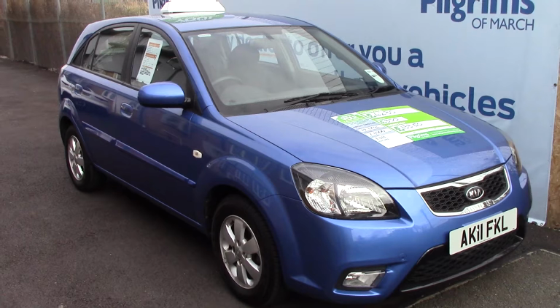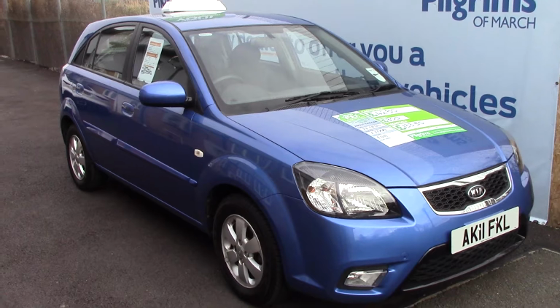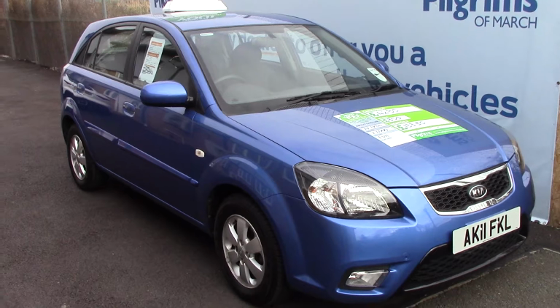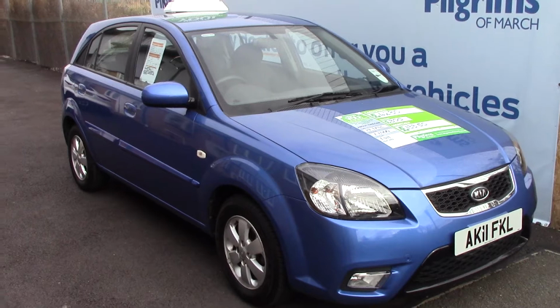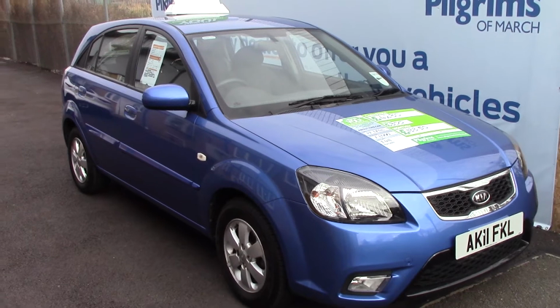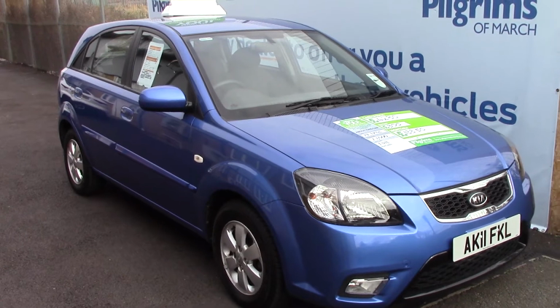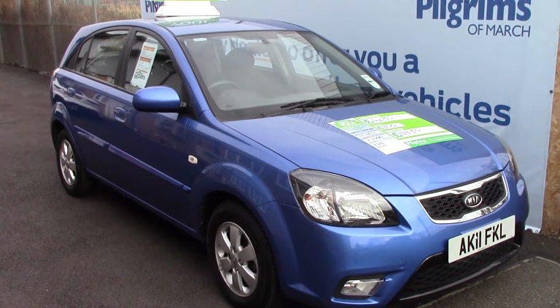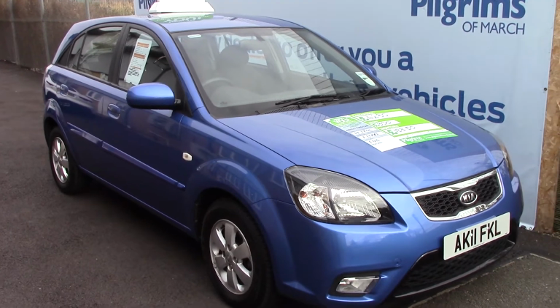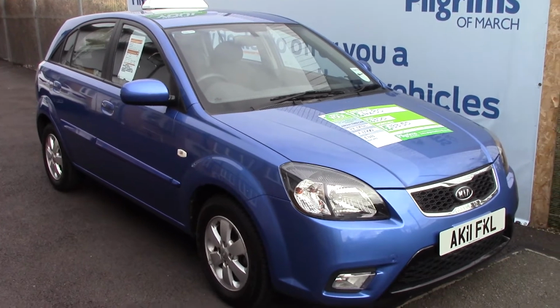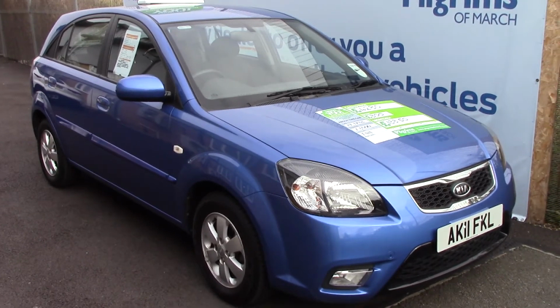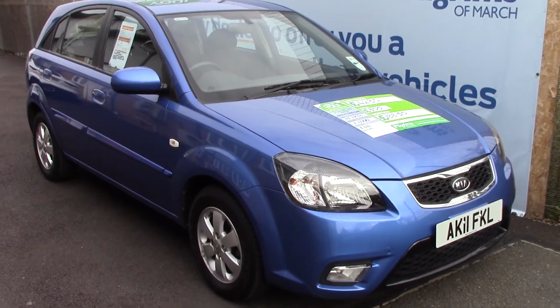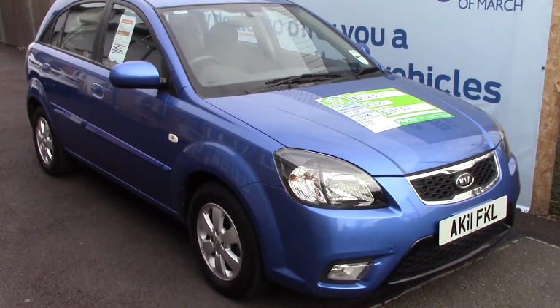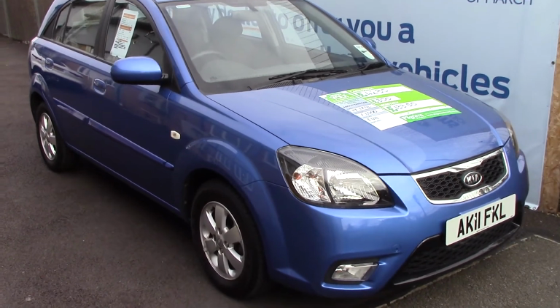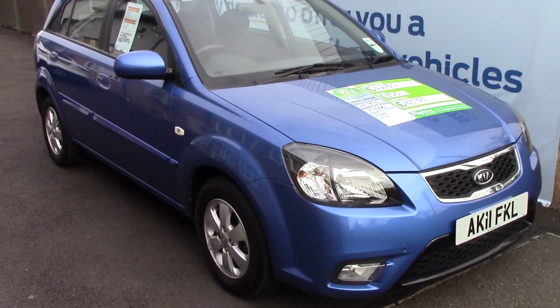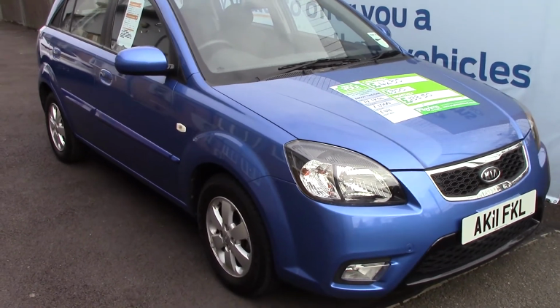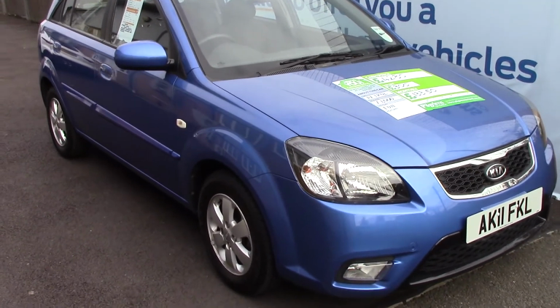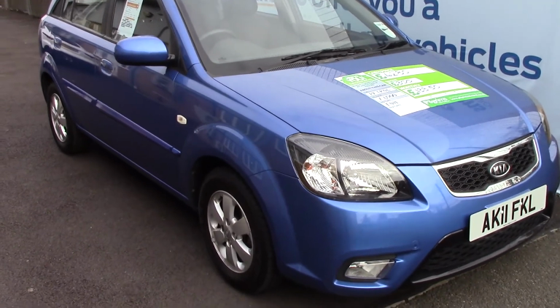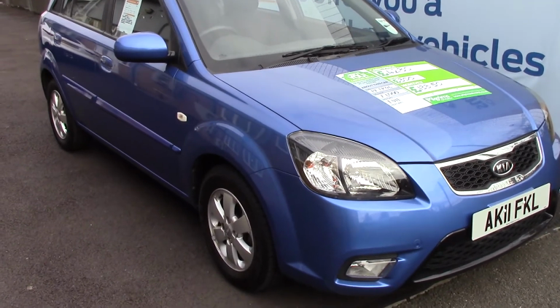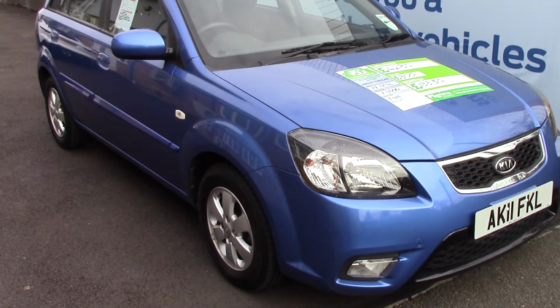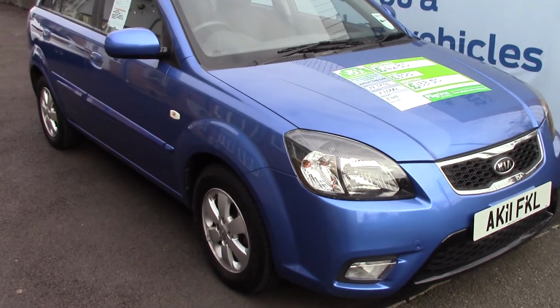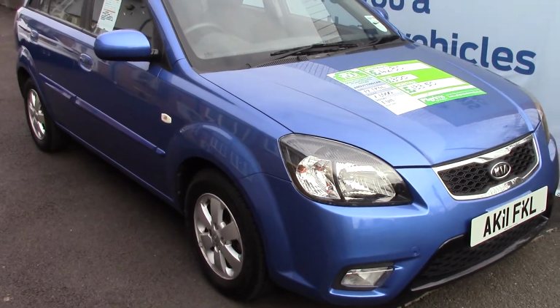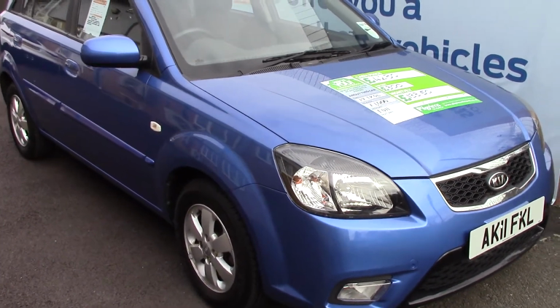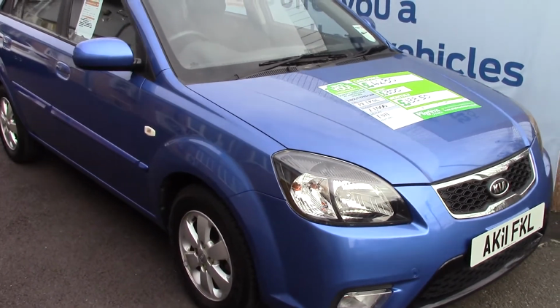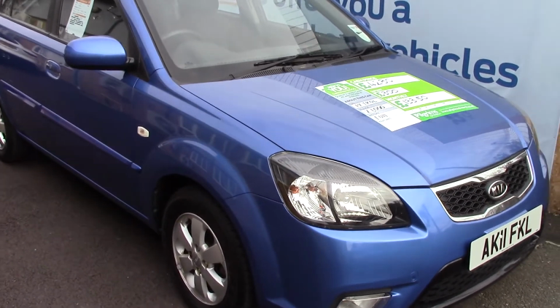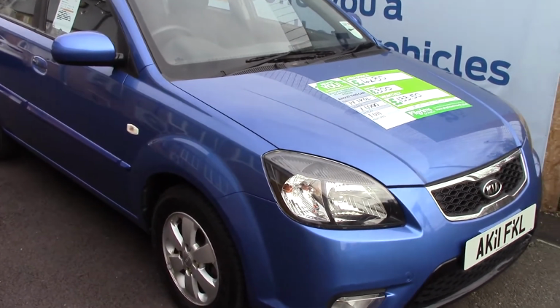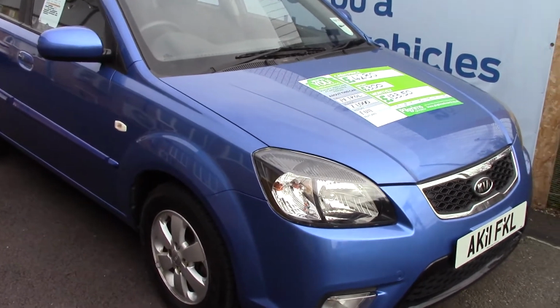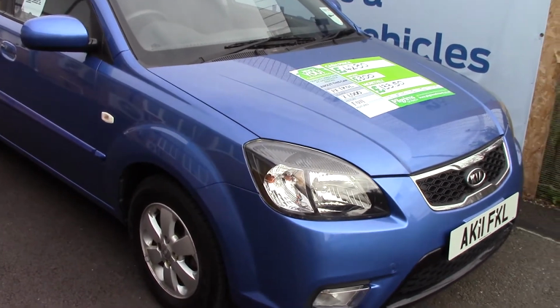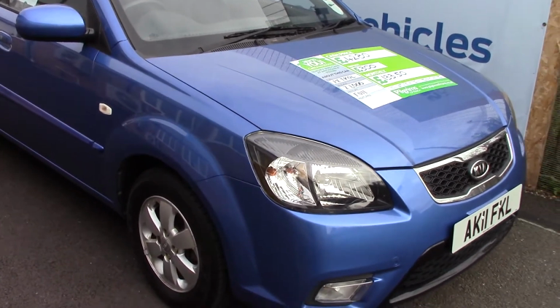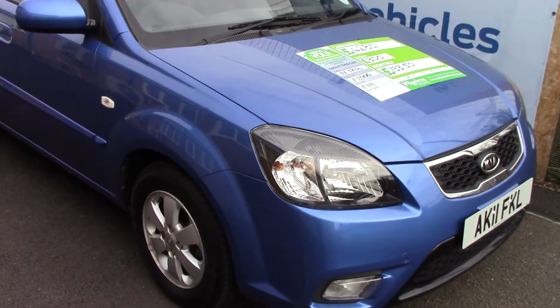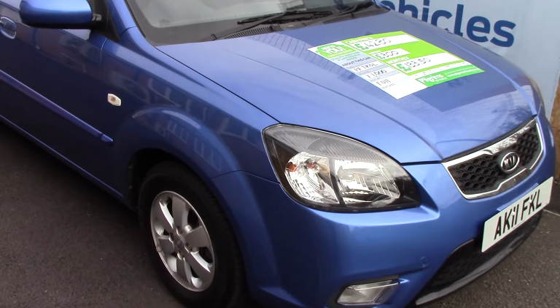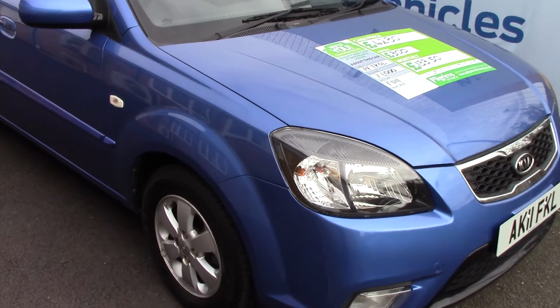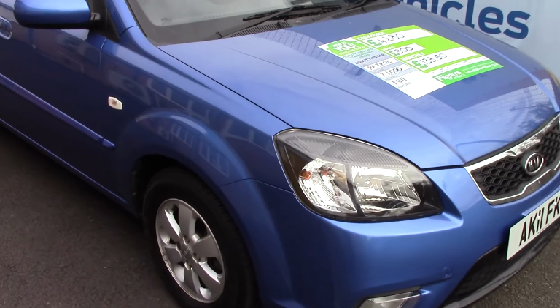Welcome to Pilgrims. I'm going to show you around and talk about this Kia Rio.